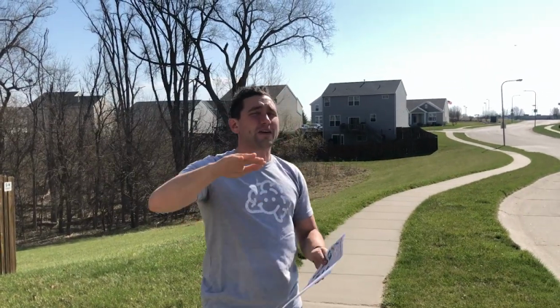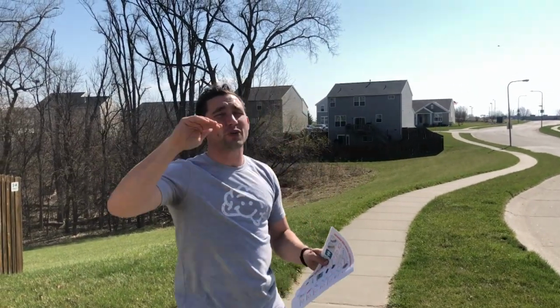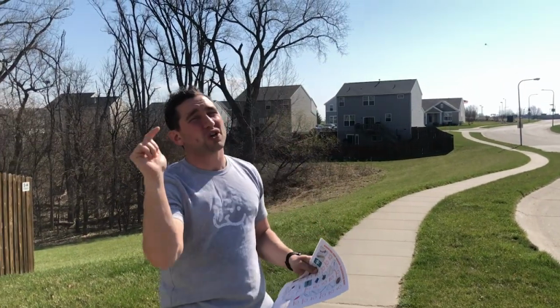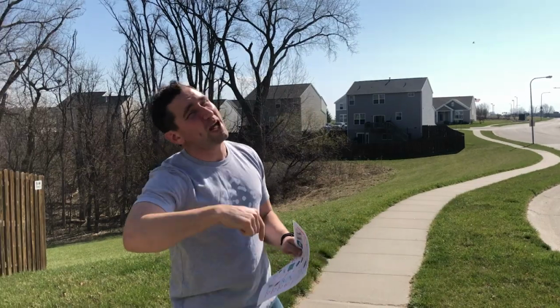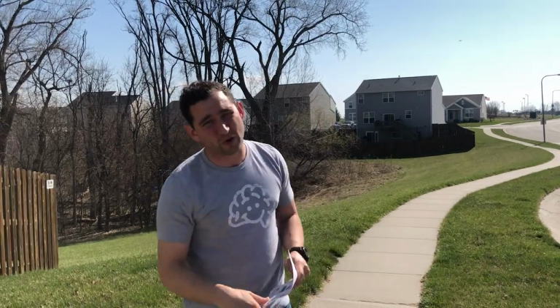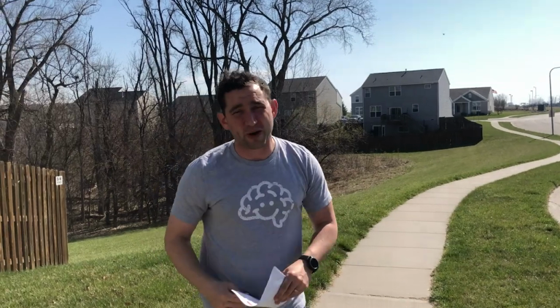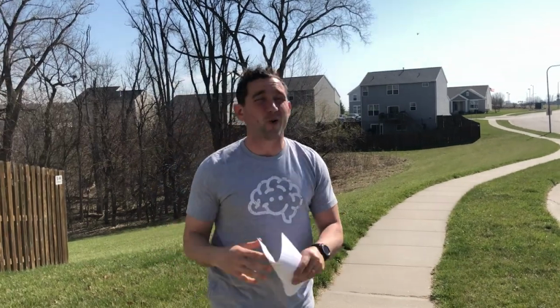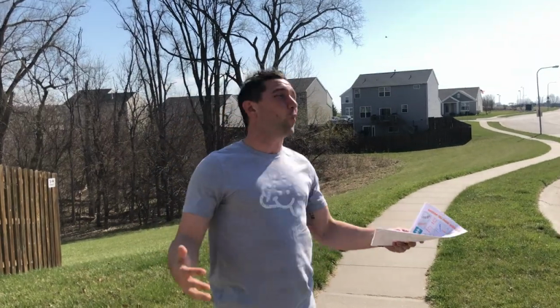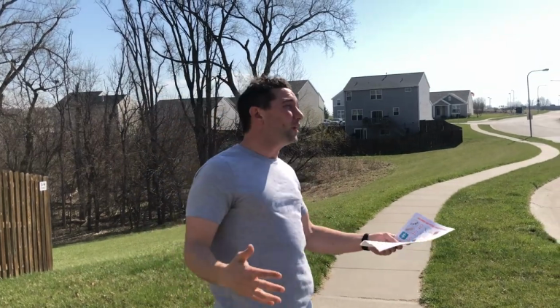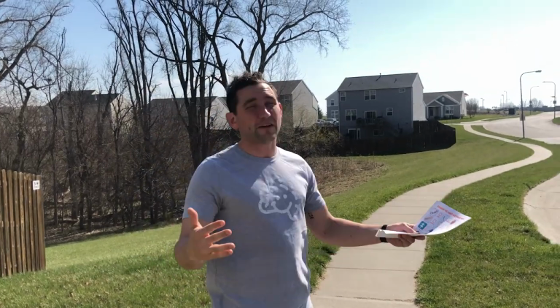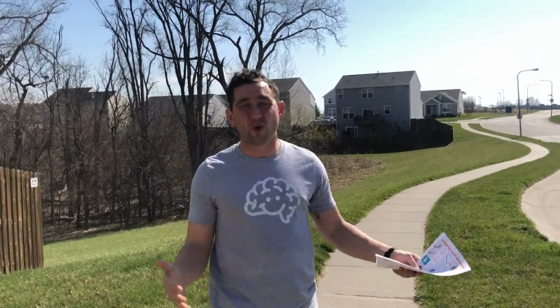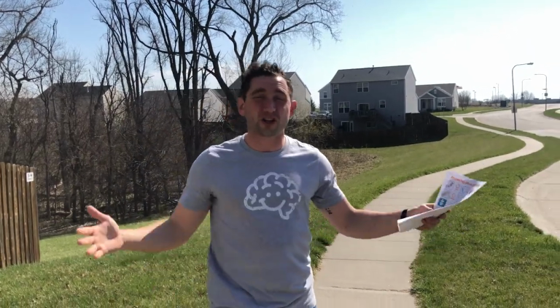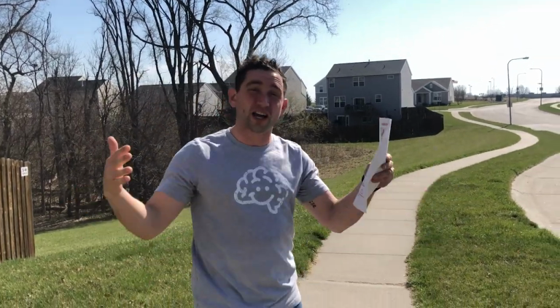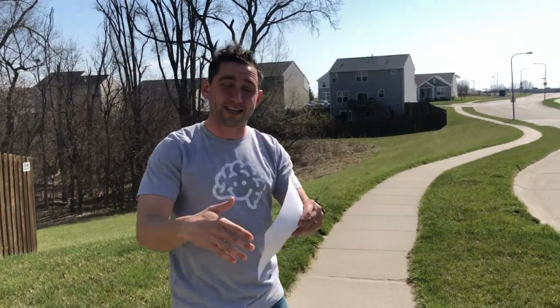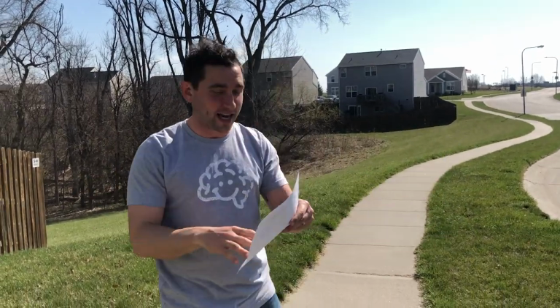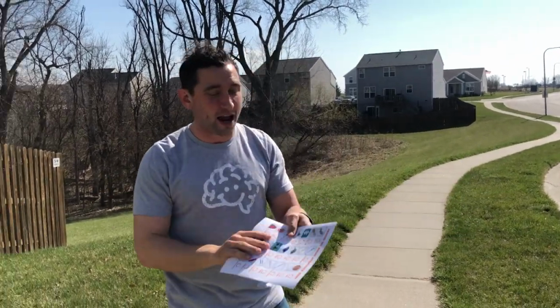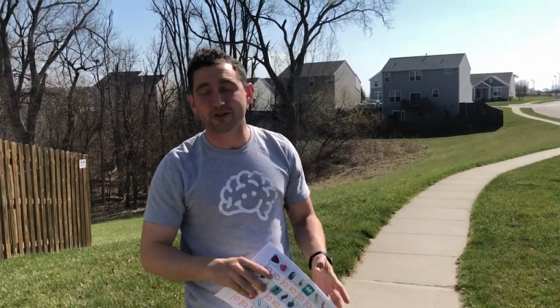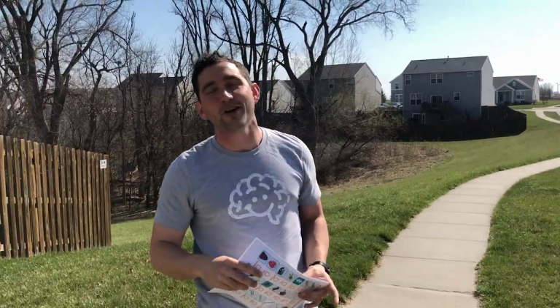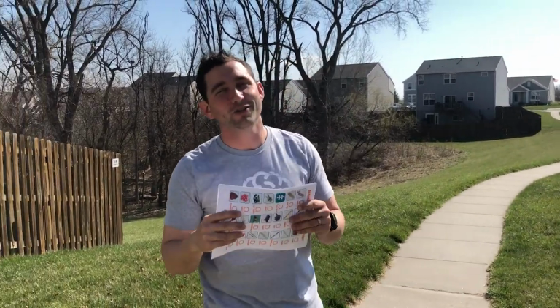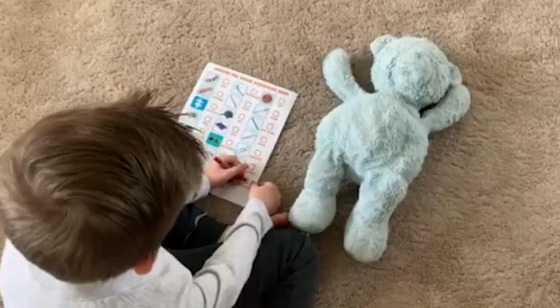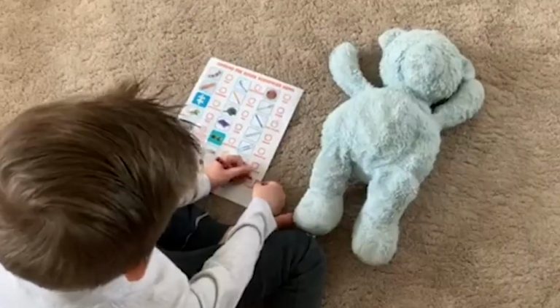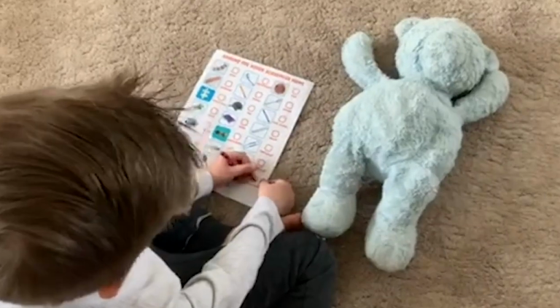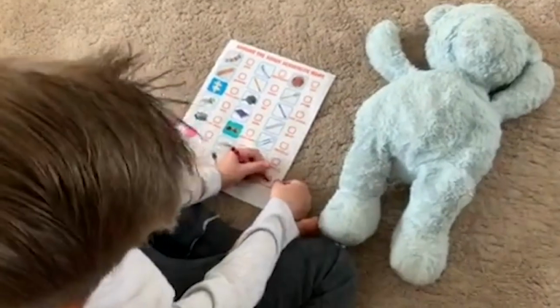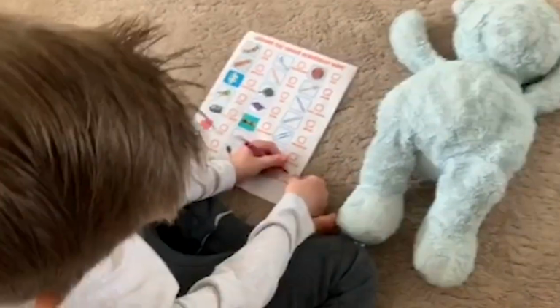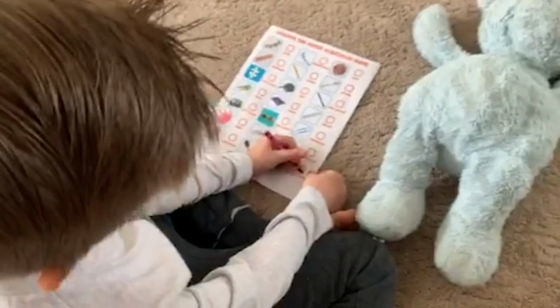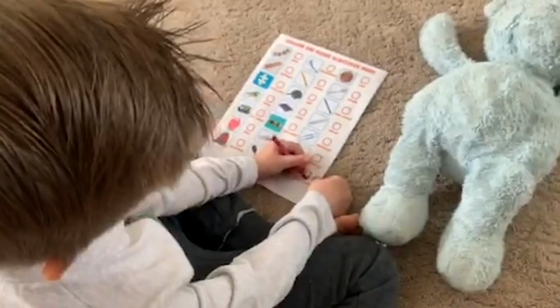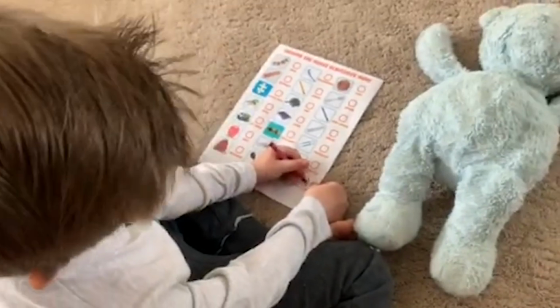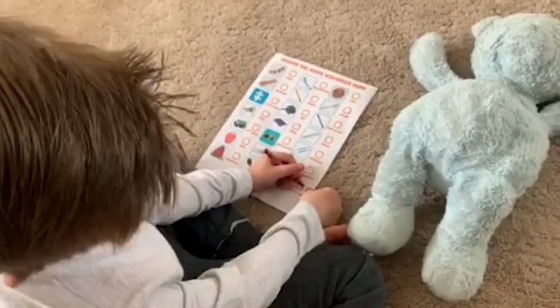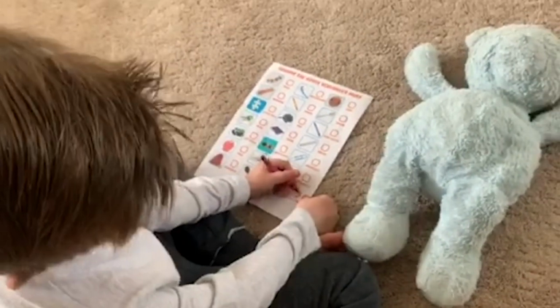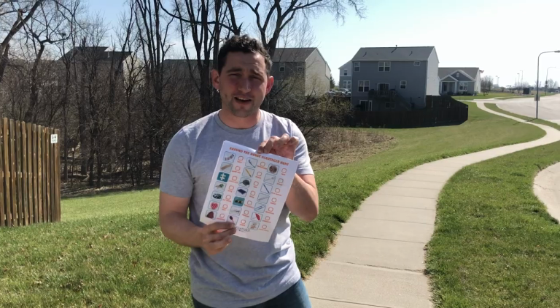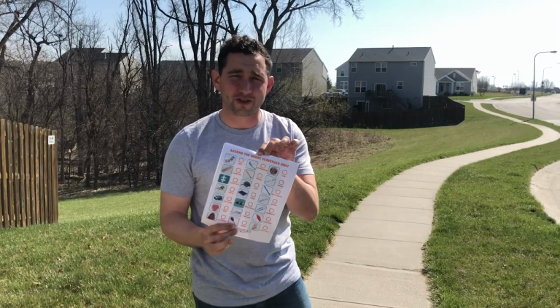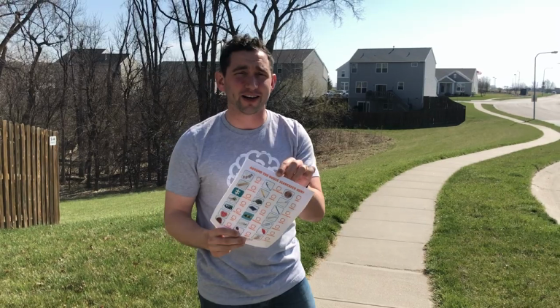If you don't have great weather or if you are stuck inside your house, don't worry — we've also got an in-the-house scavenger hunt.